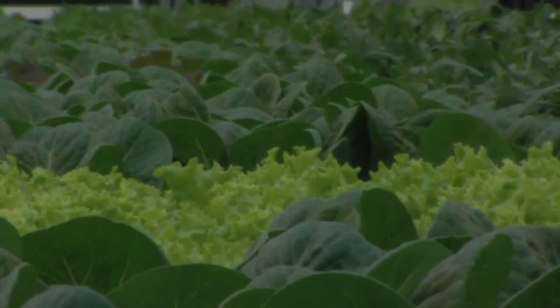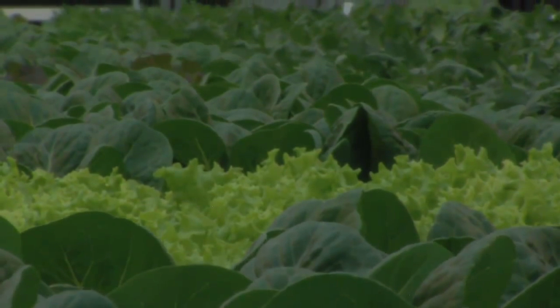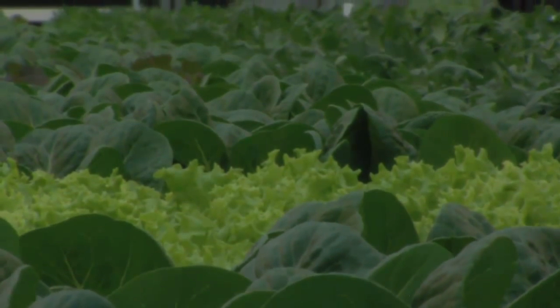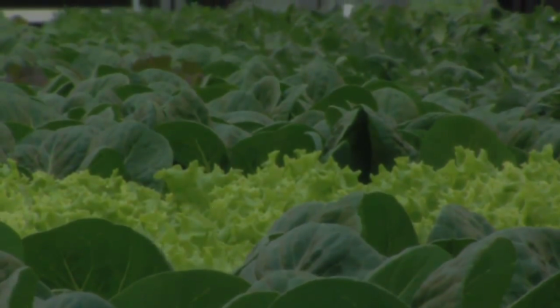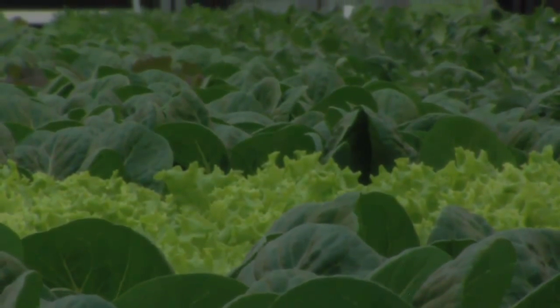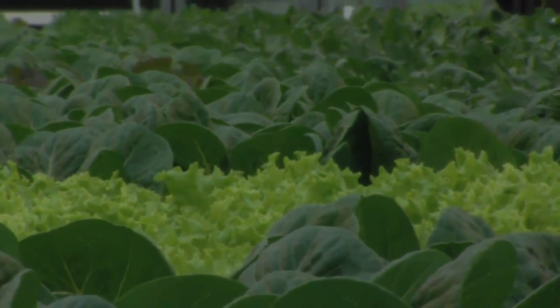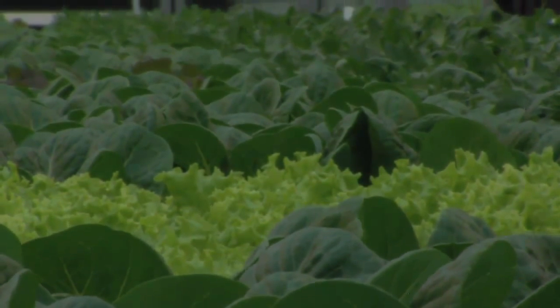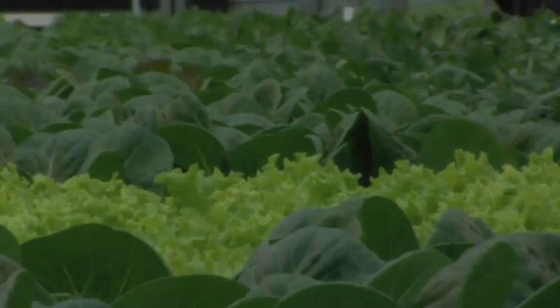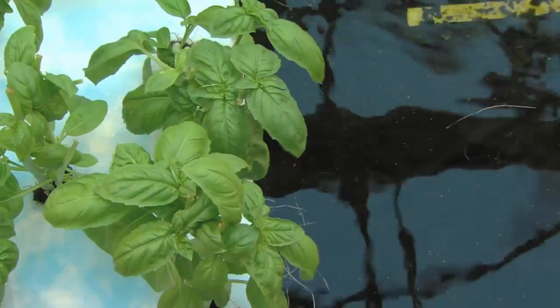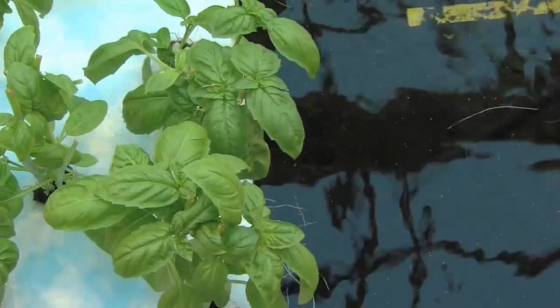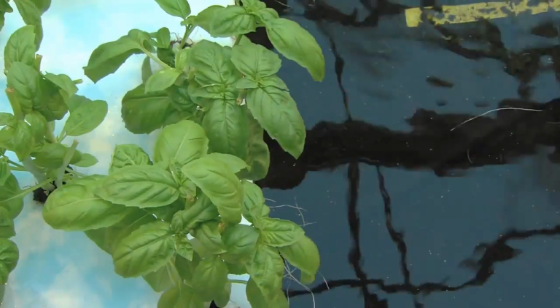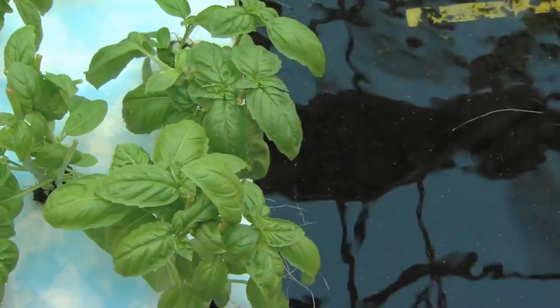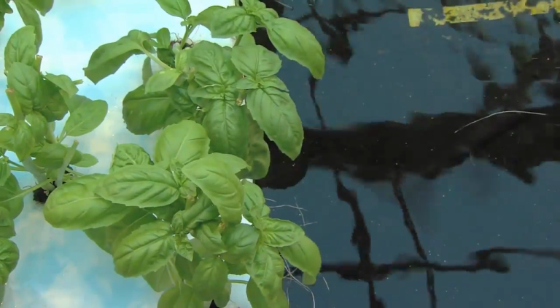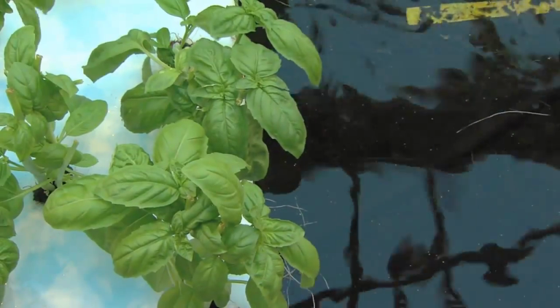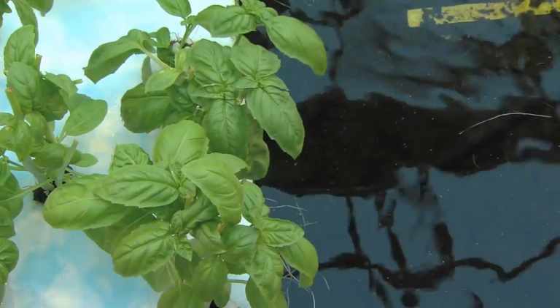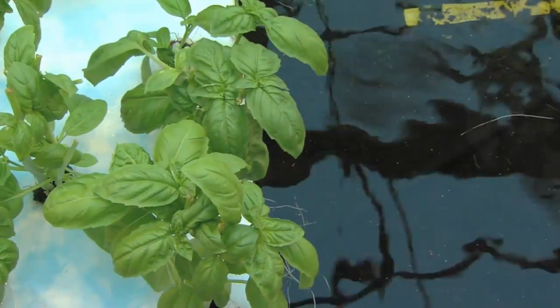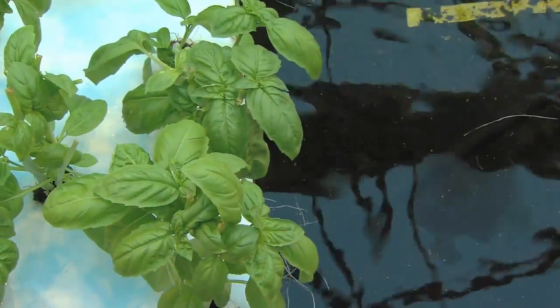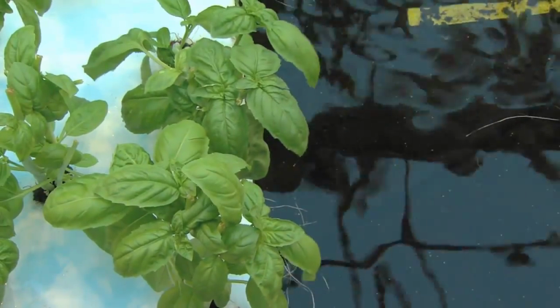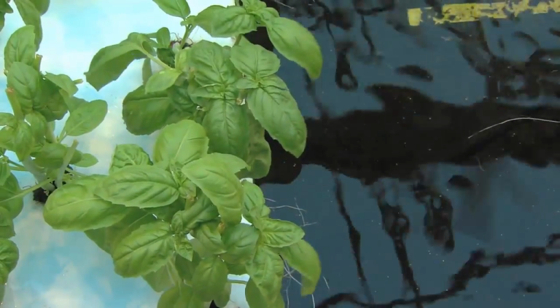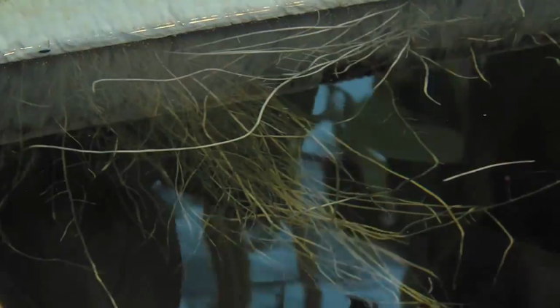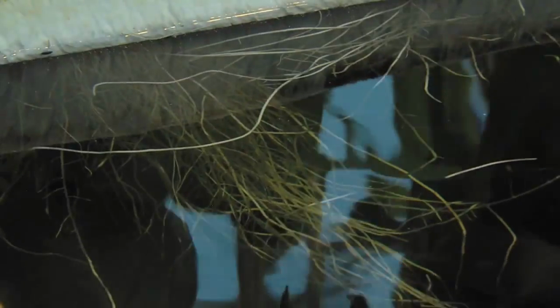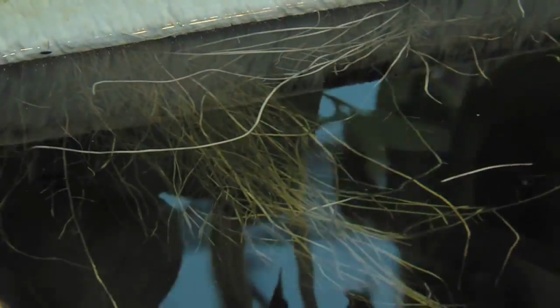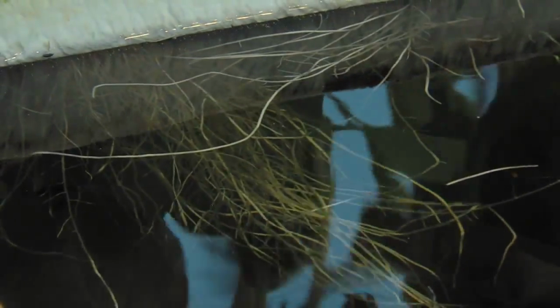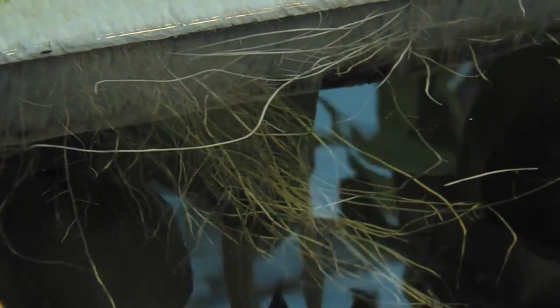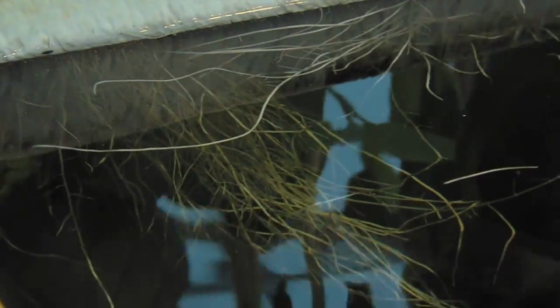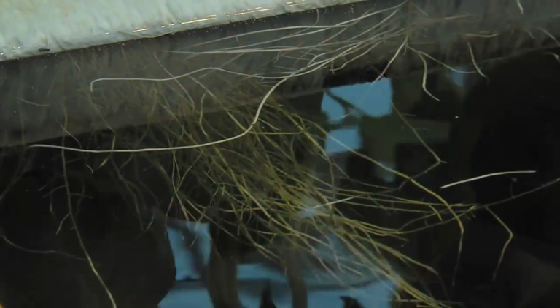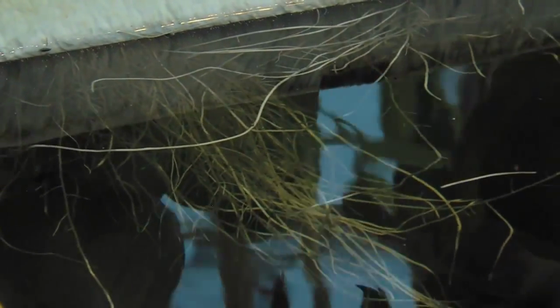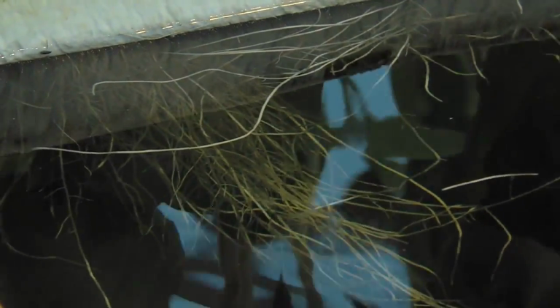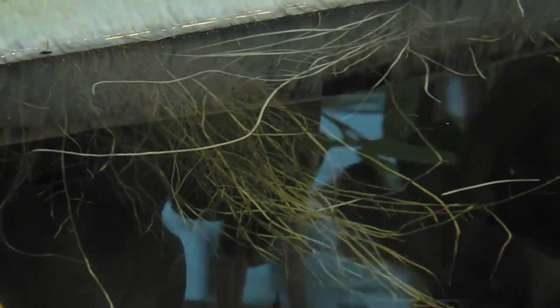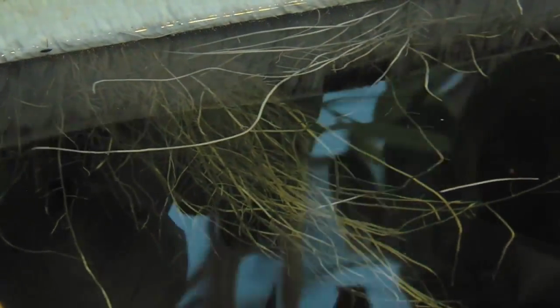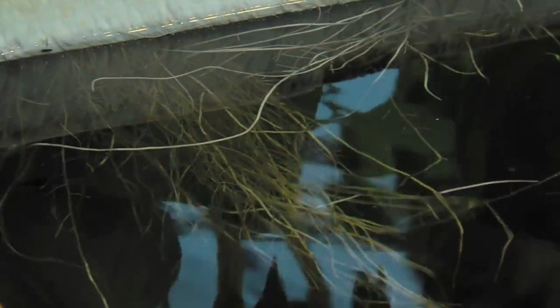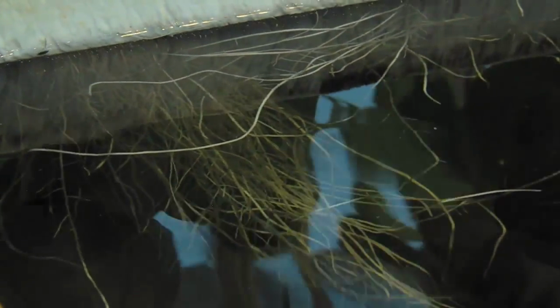The definition is simple. If you're talking about hydroponics, you're talking about growing plants without natural soil.